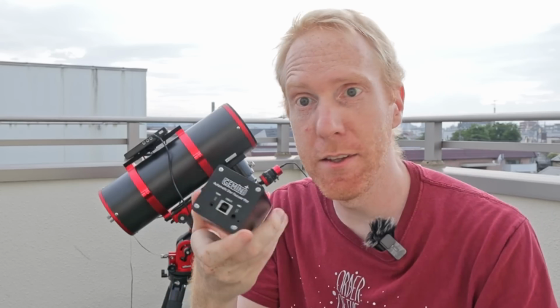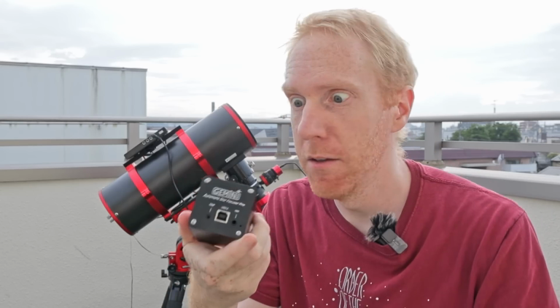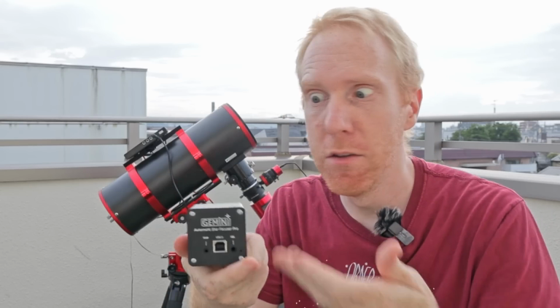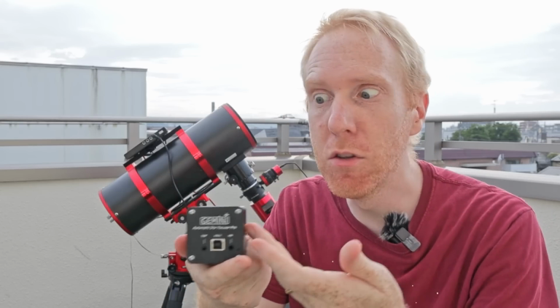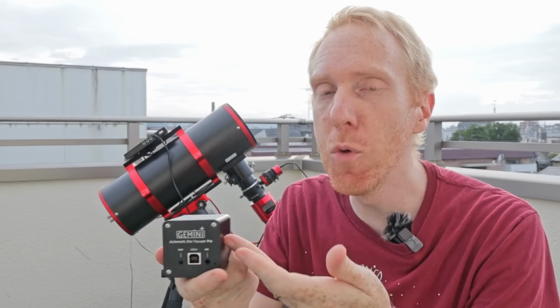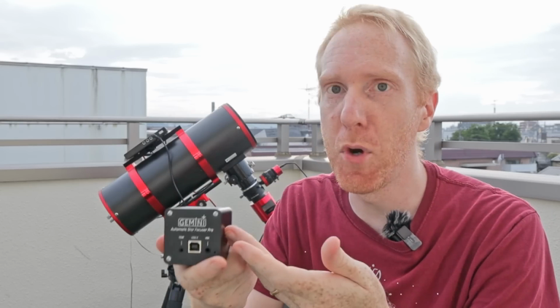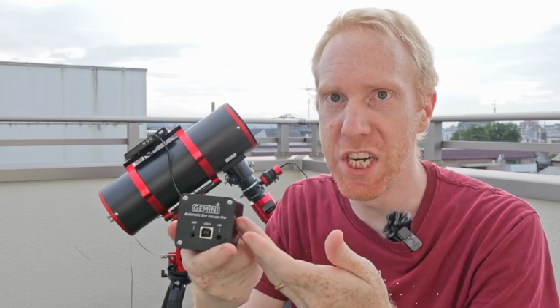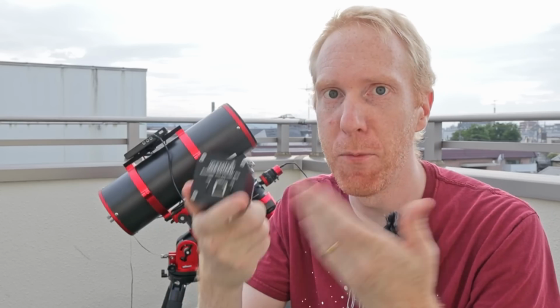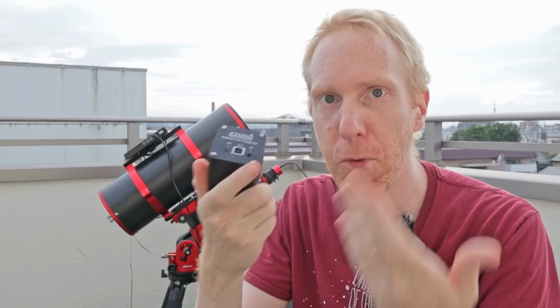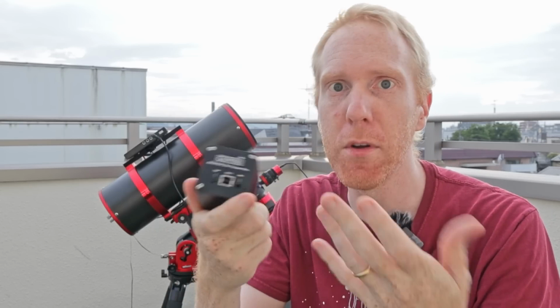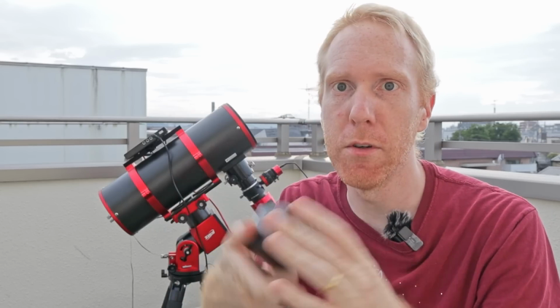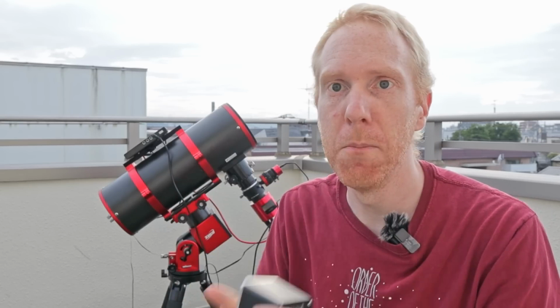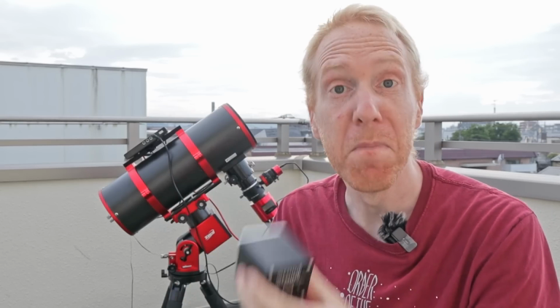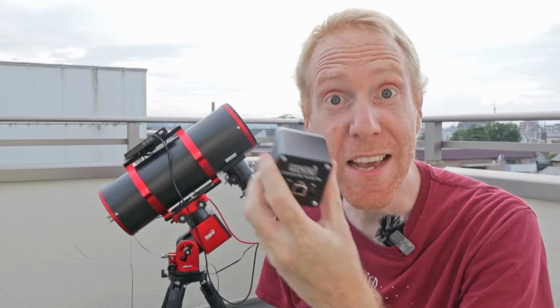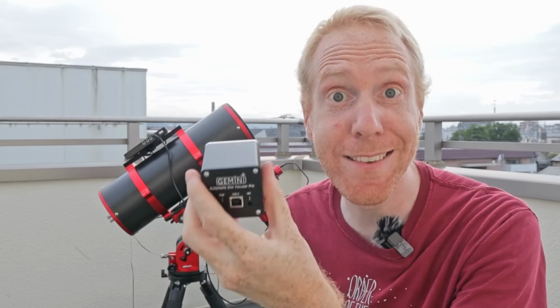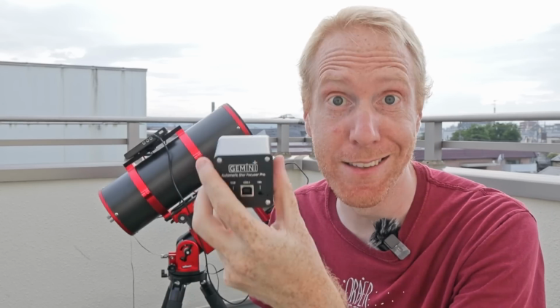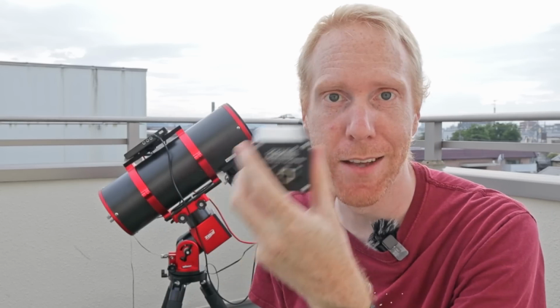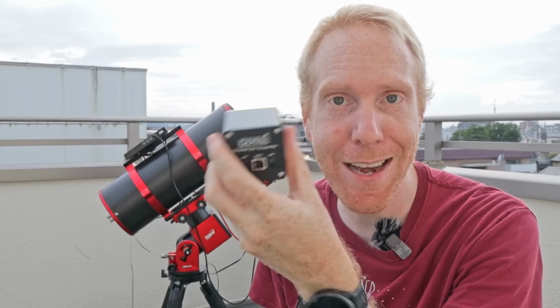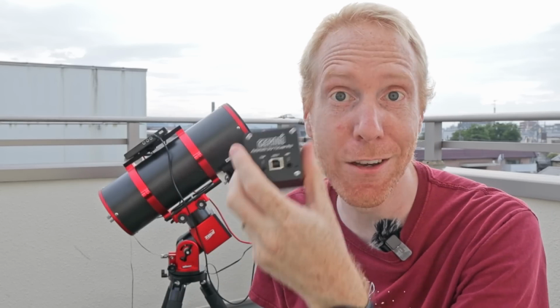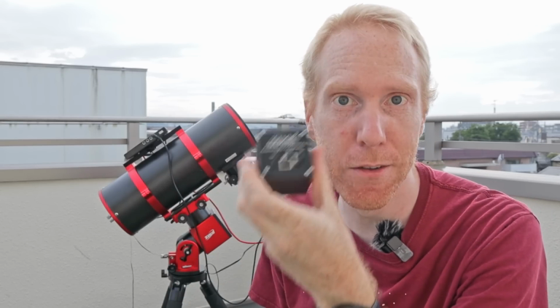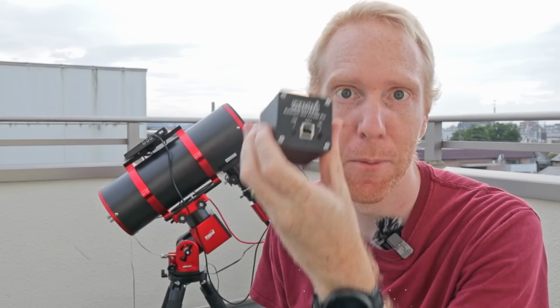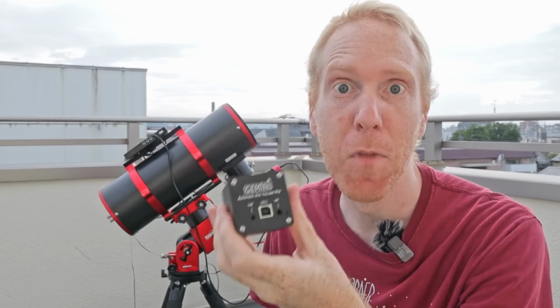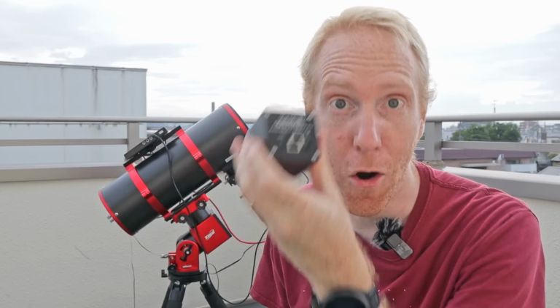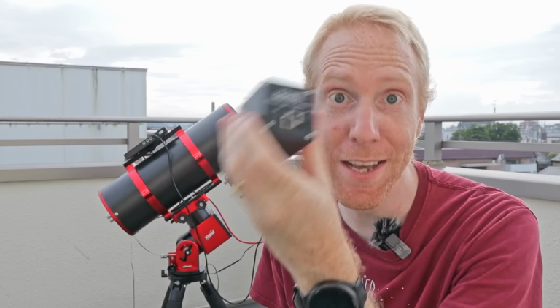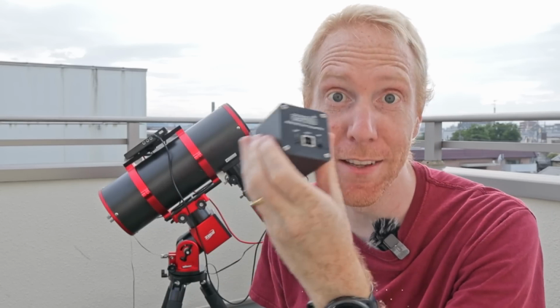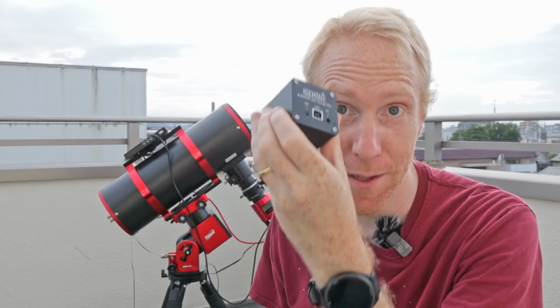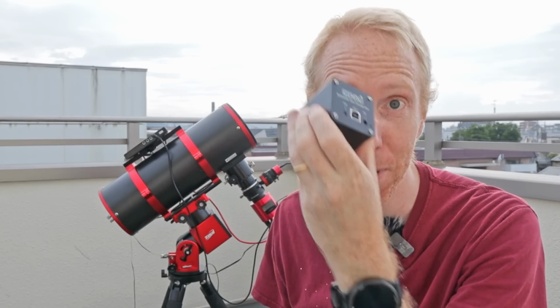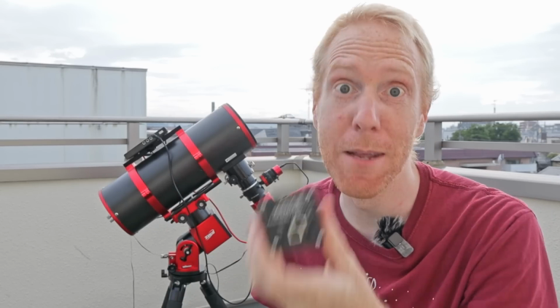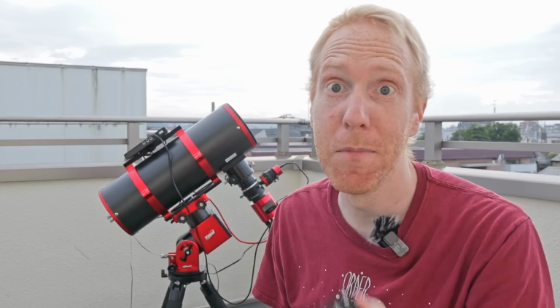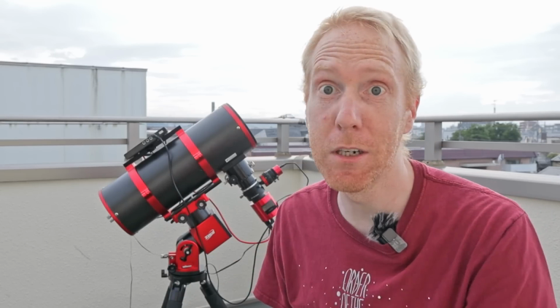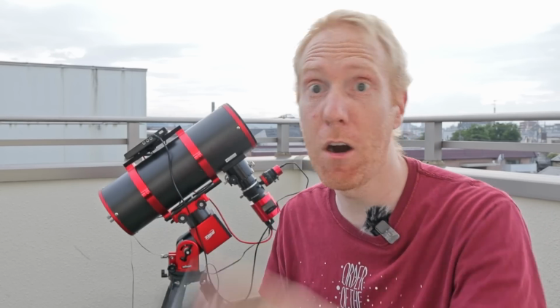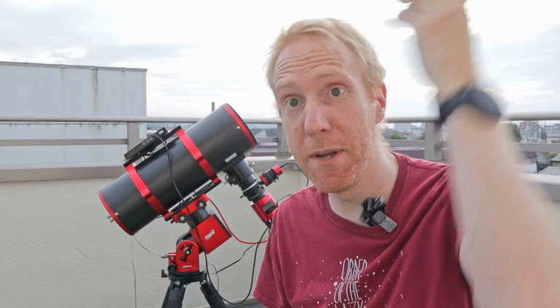So, this super cheap focuser — is it any good or is it simply garbage?